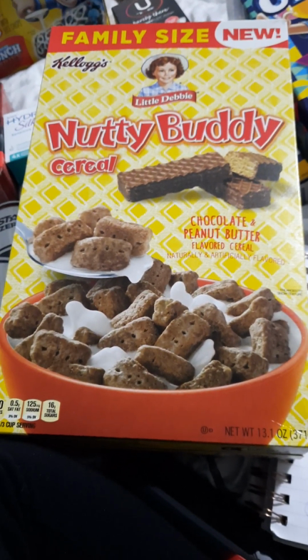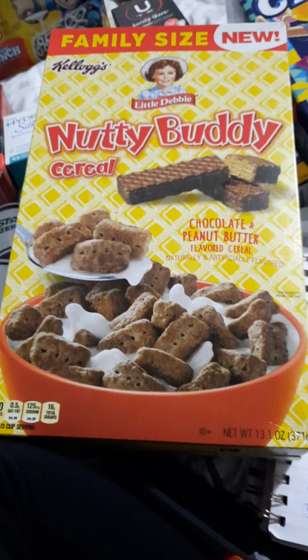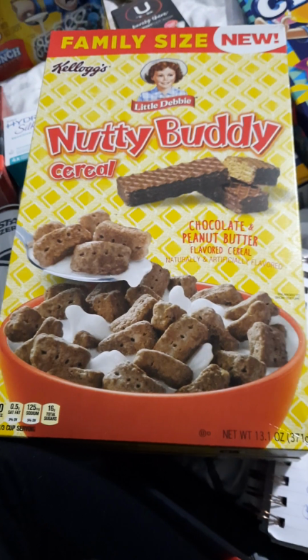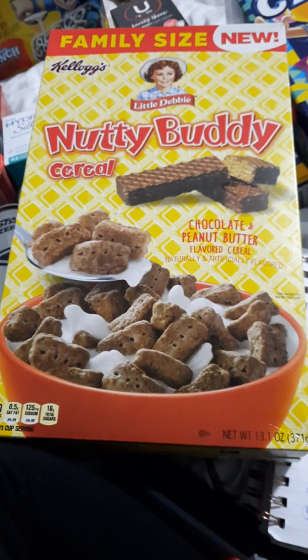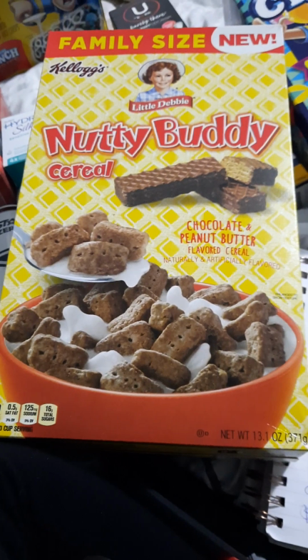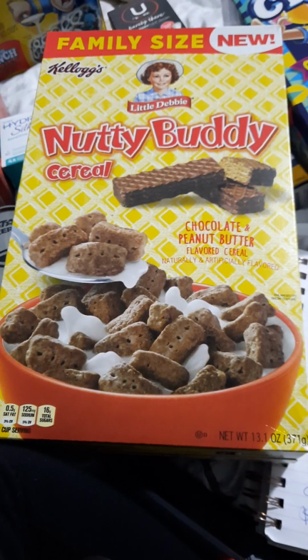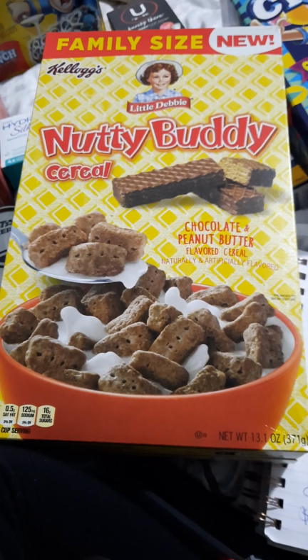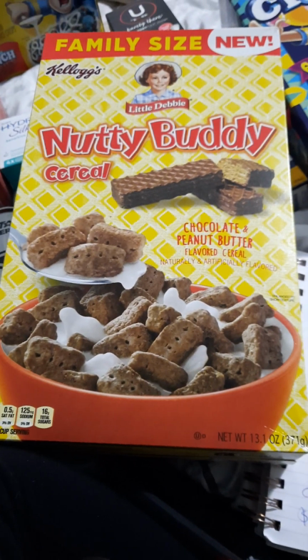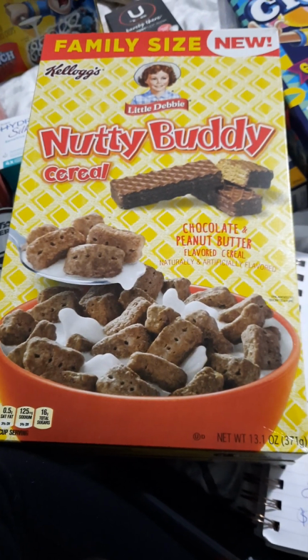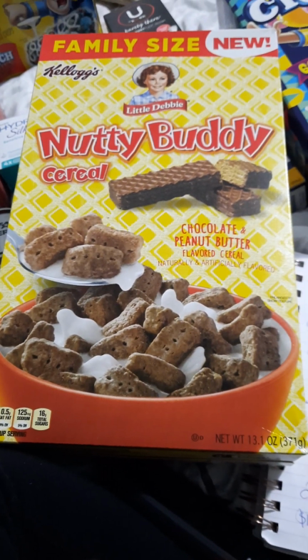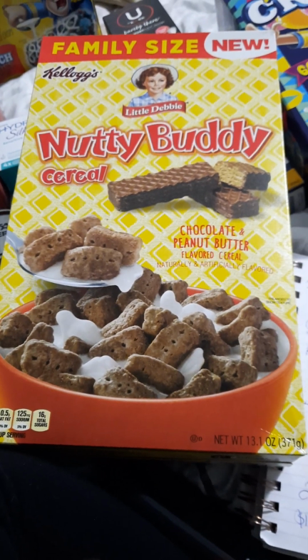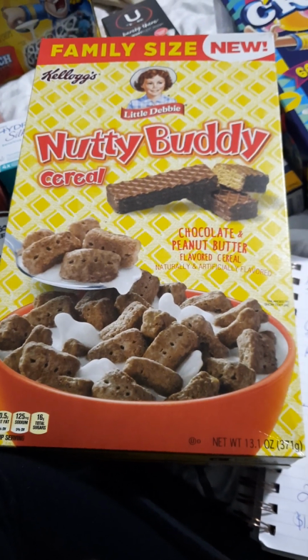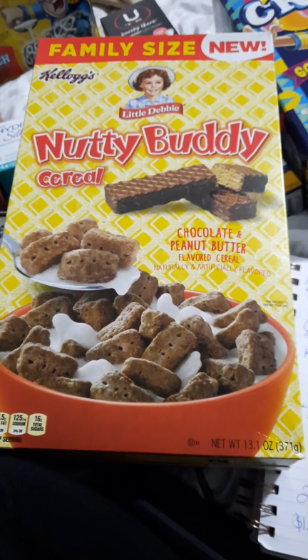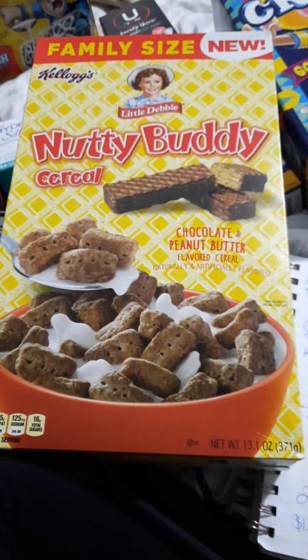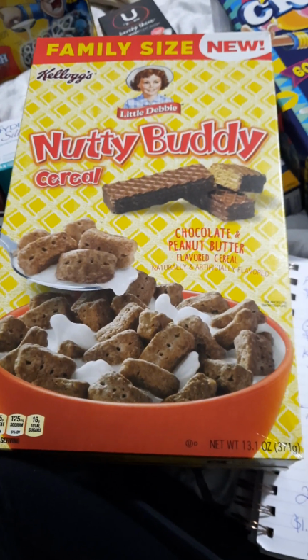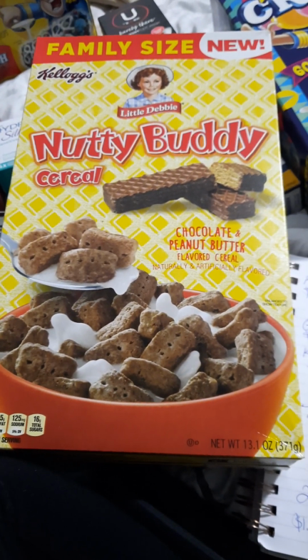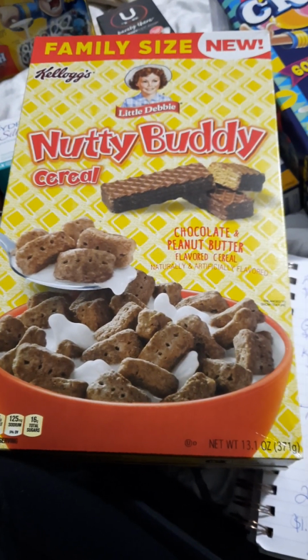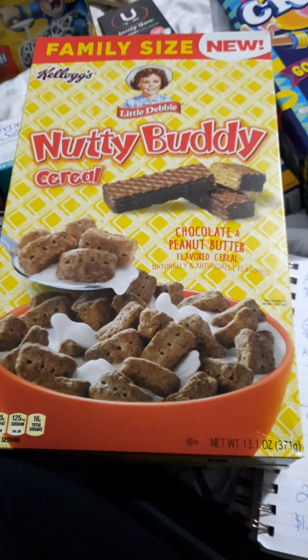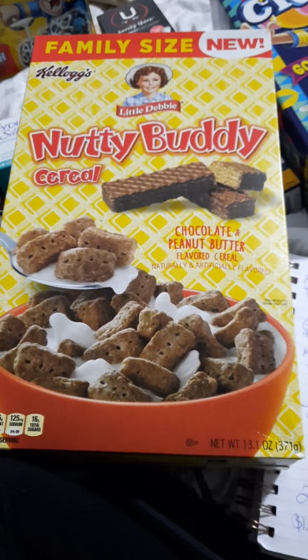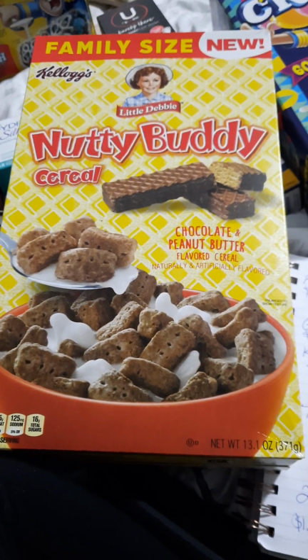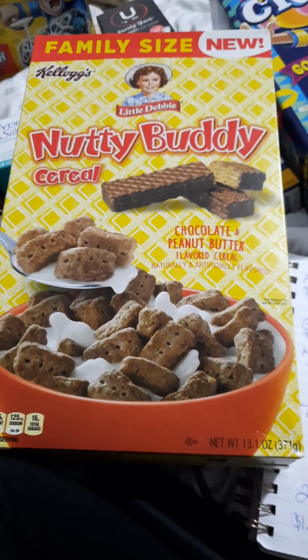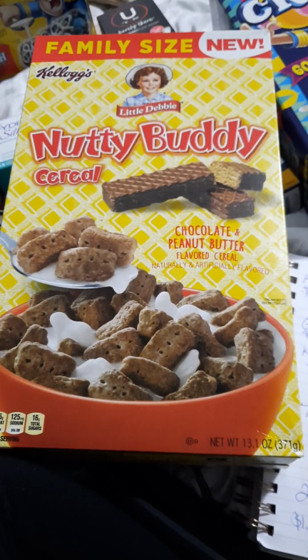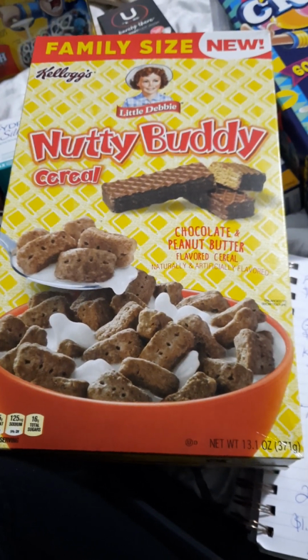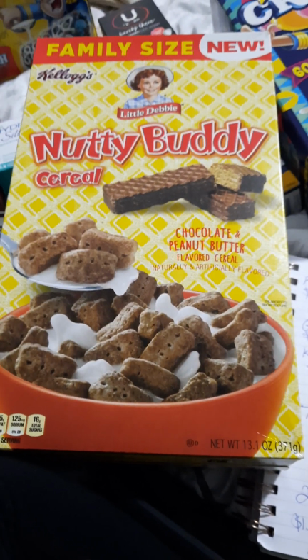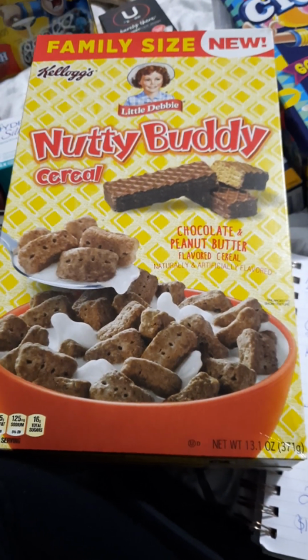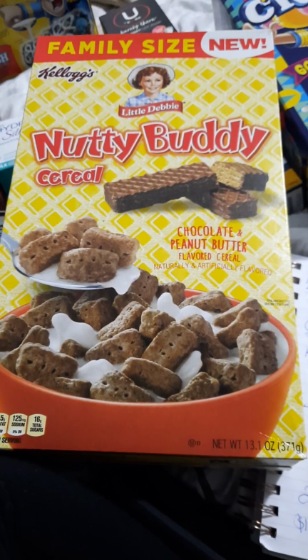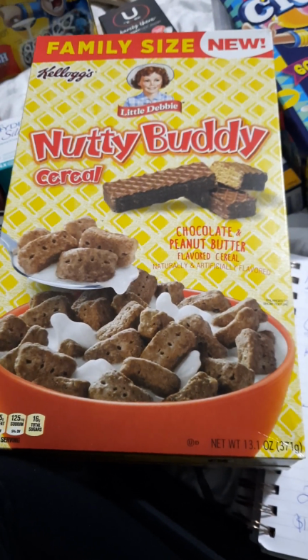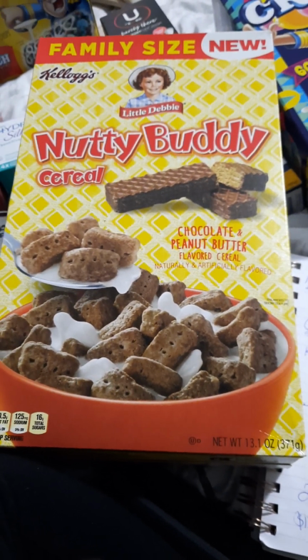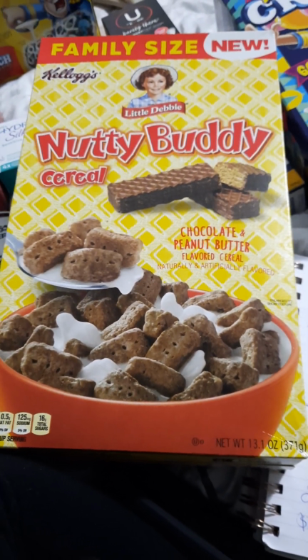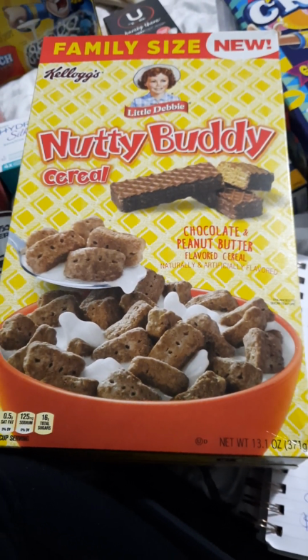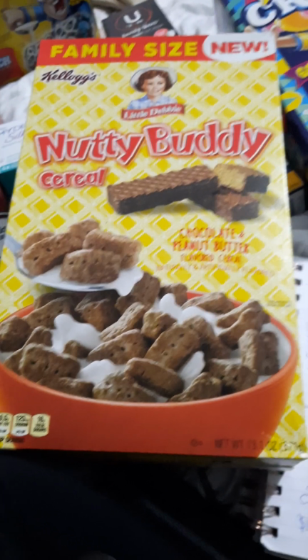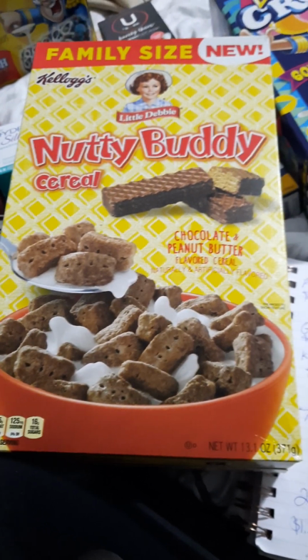This was $4.48. I got back a dollar from Ibotta, making it $3.48.